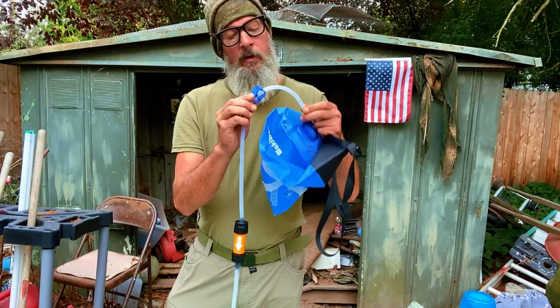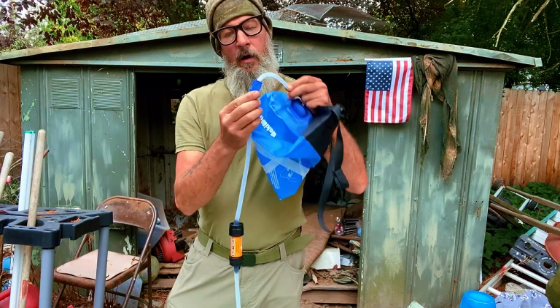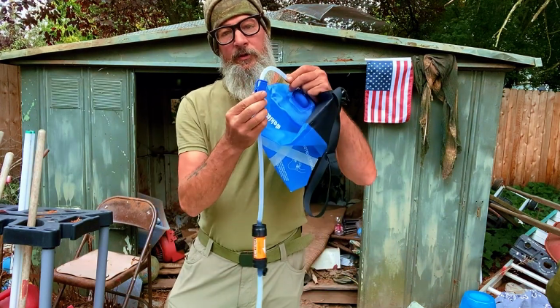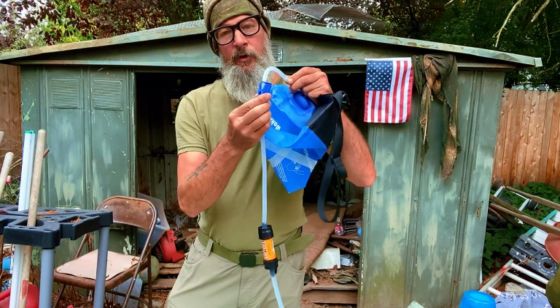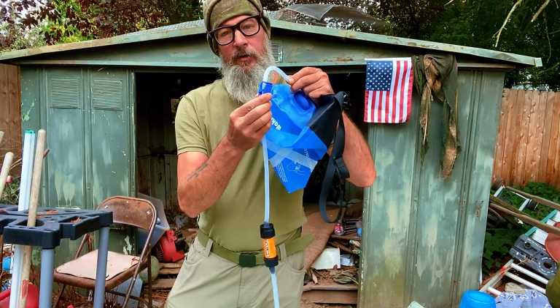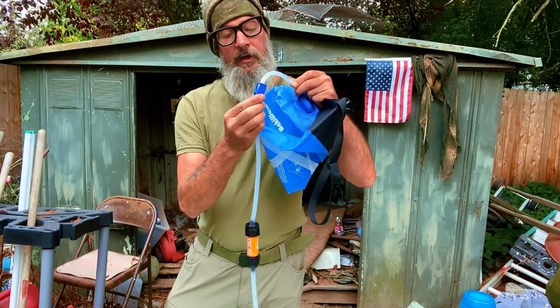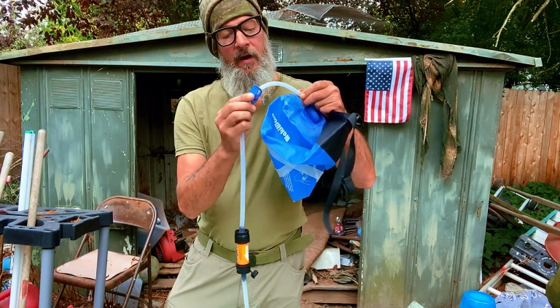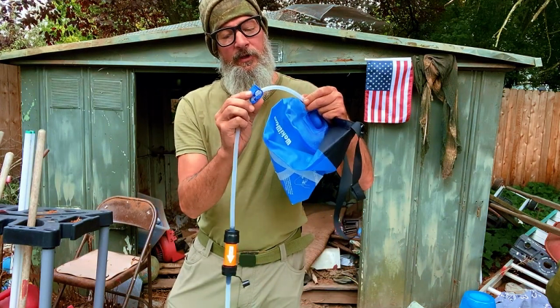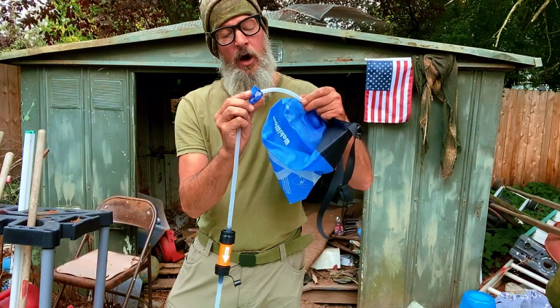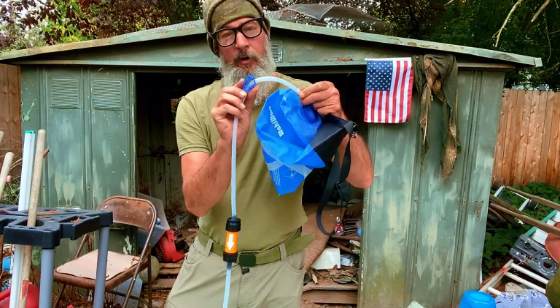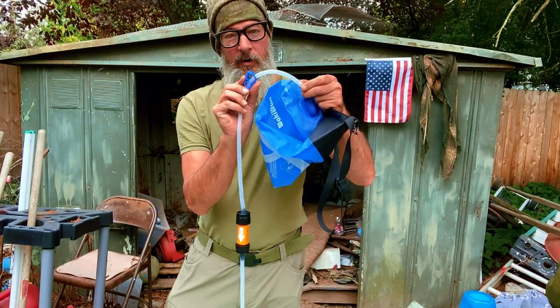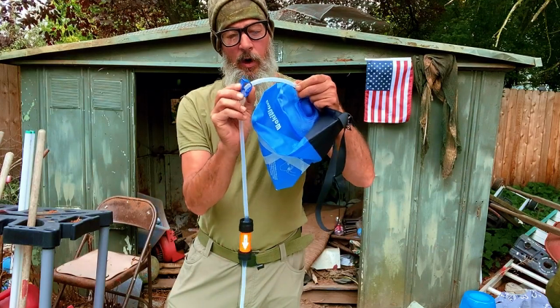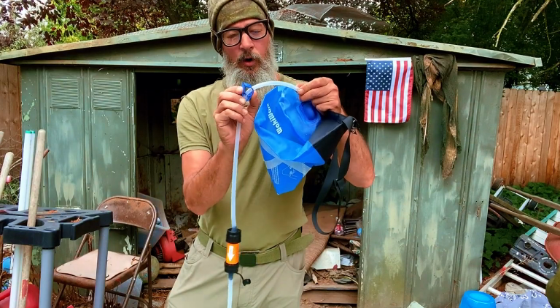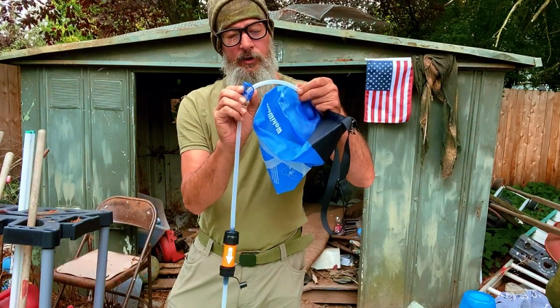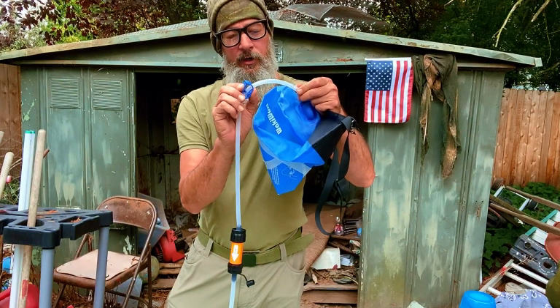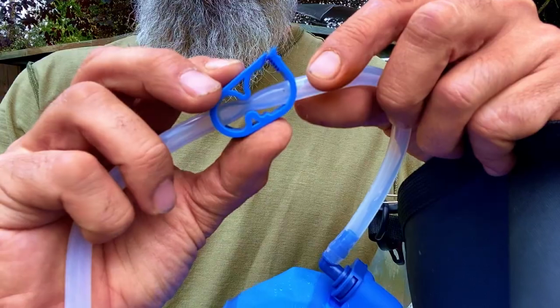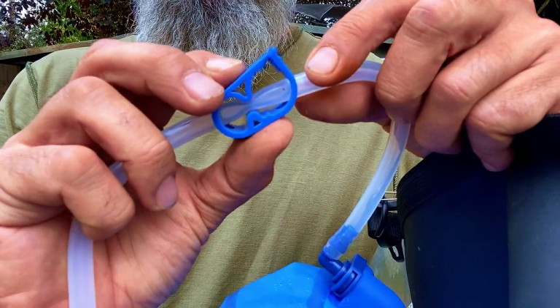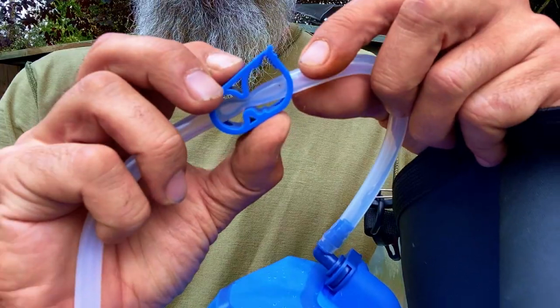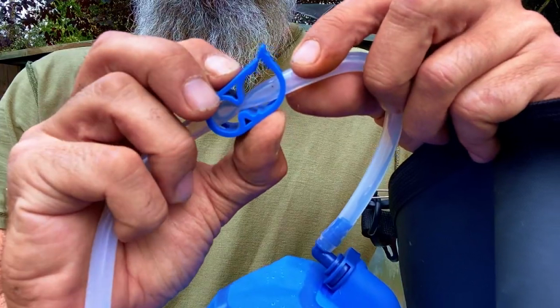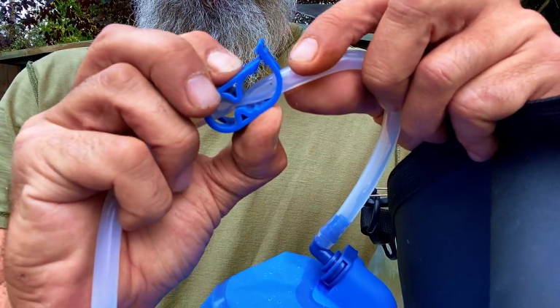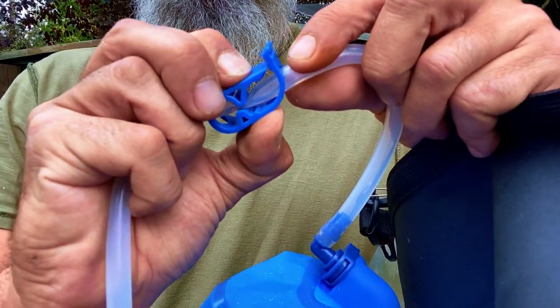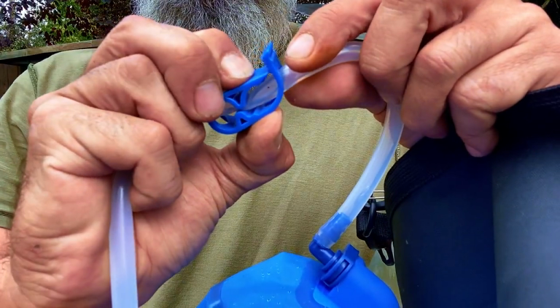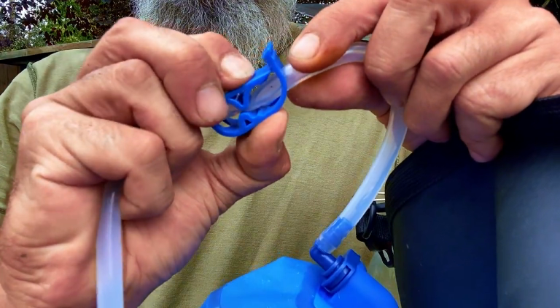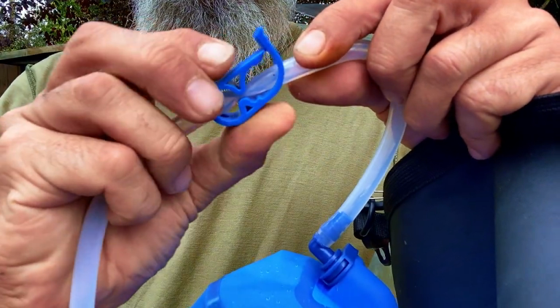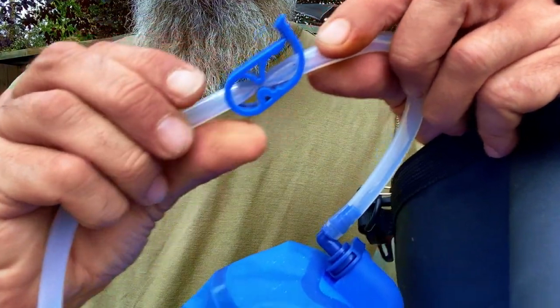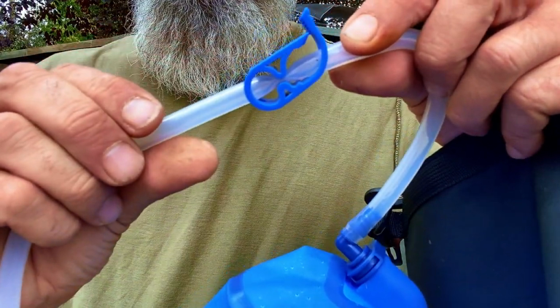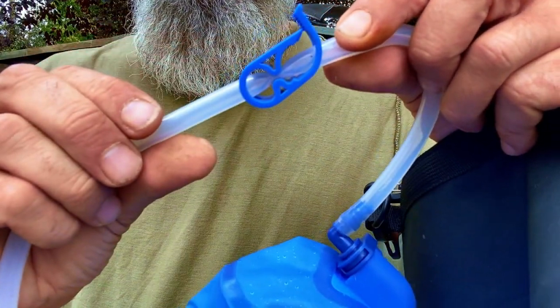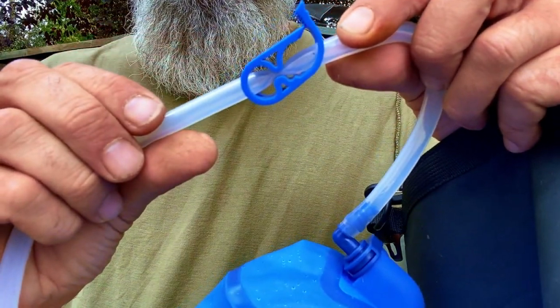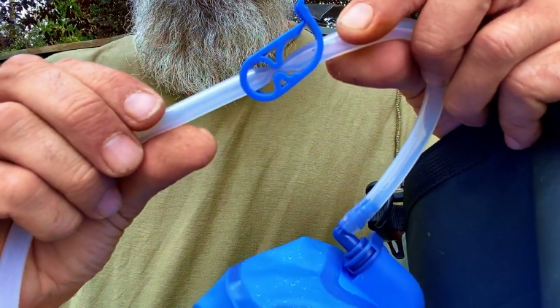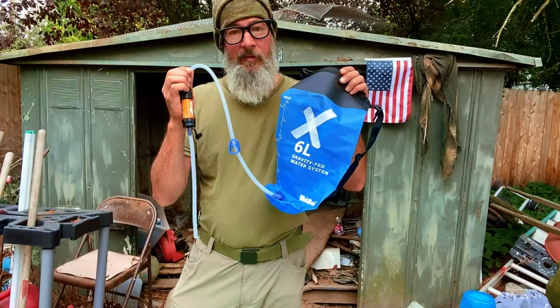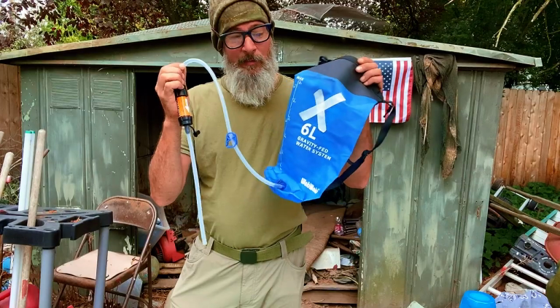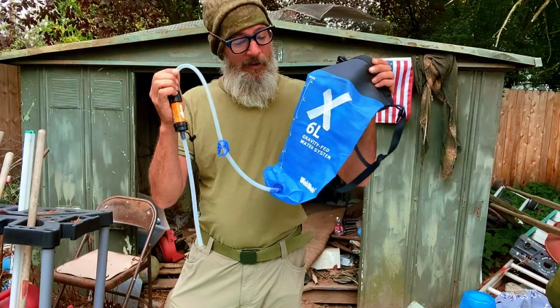On this unit, you'll see they have a stopper. The way it works is you simply squeeze it and that cuts off the water flow. That's about it.